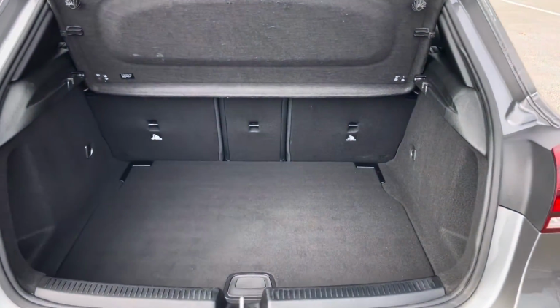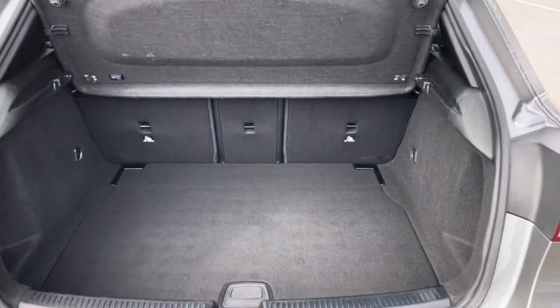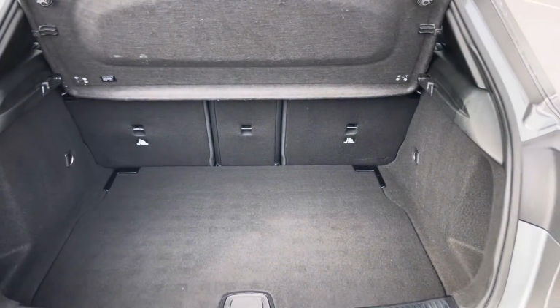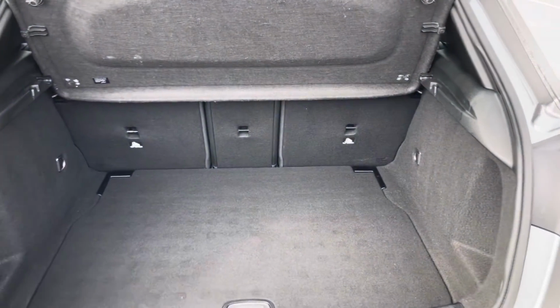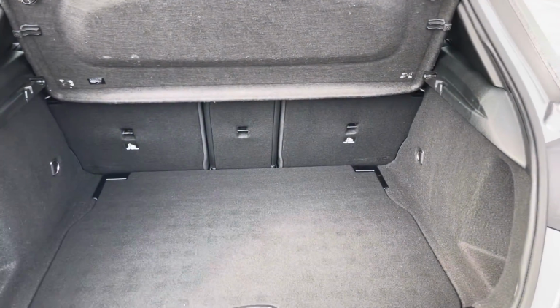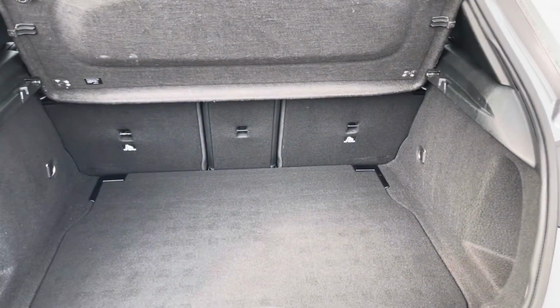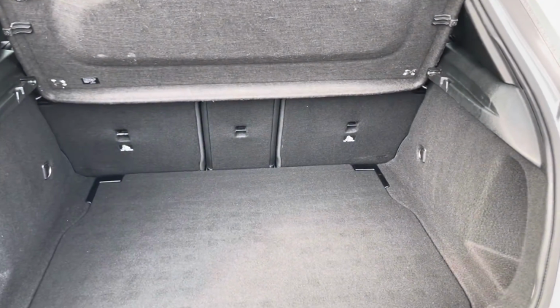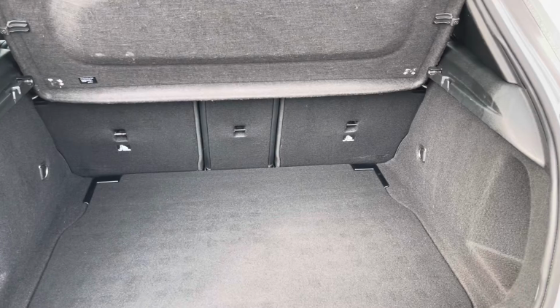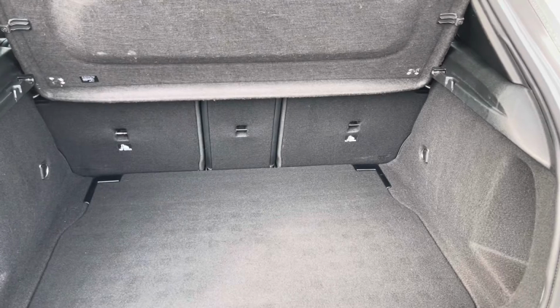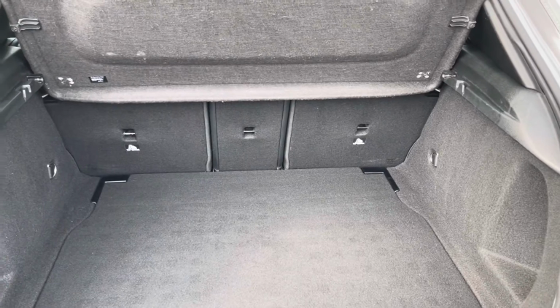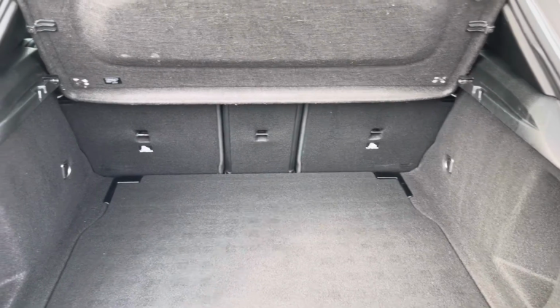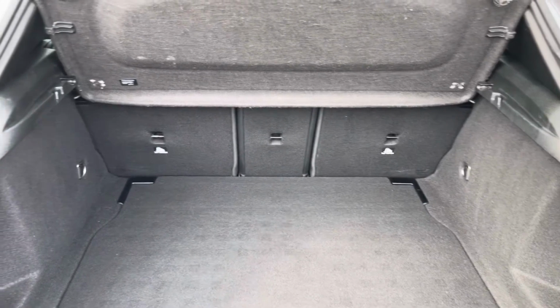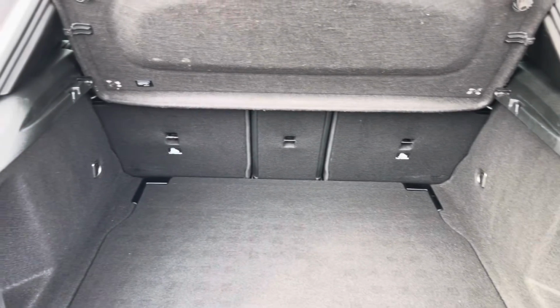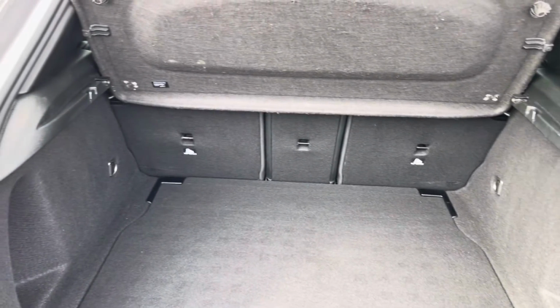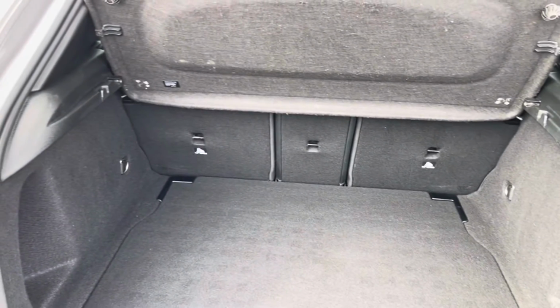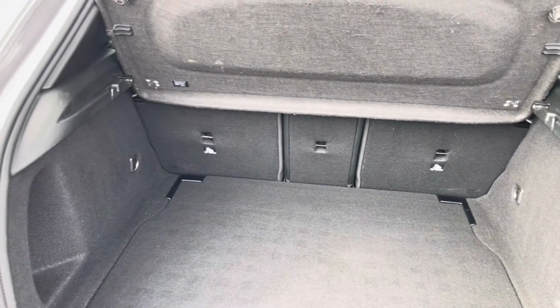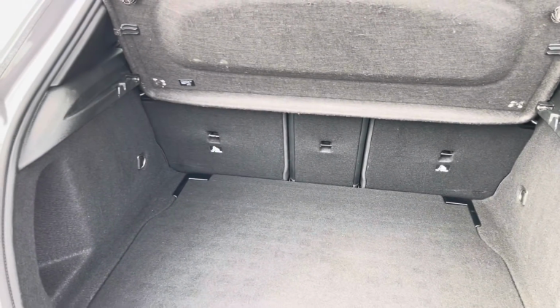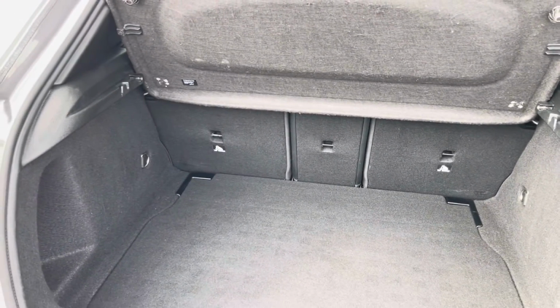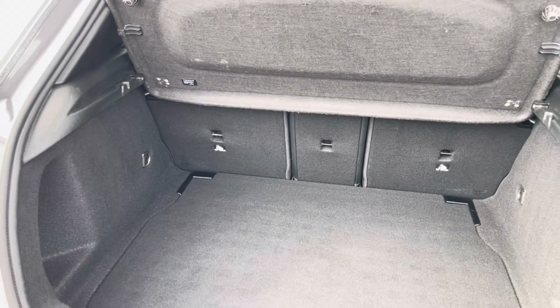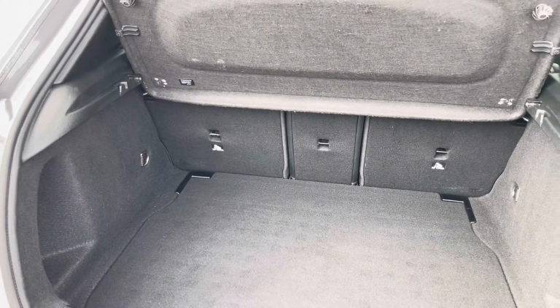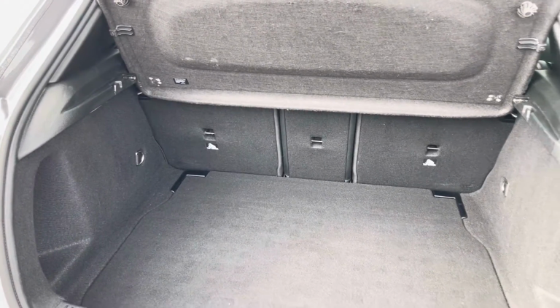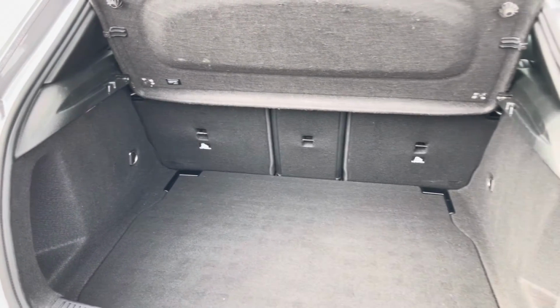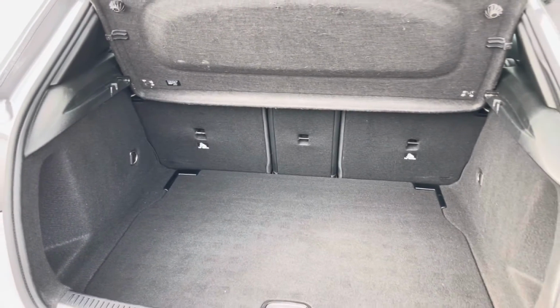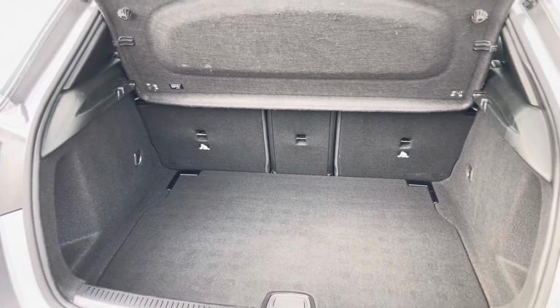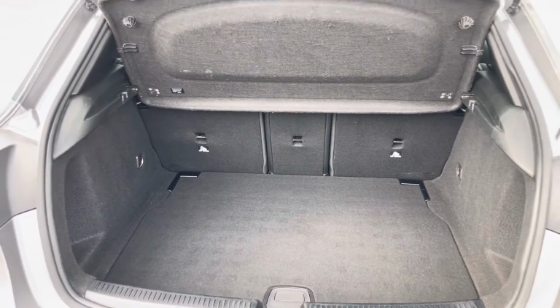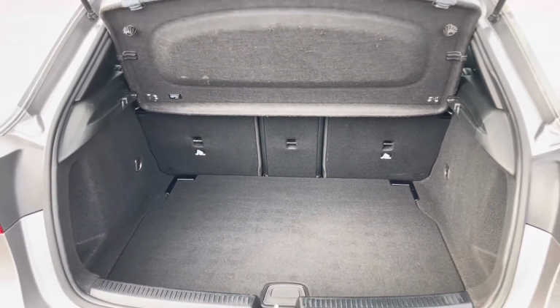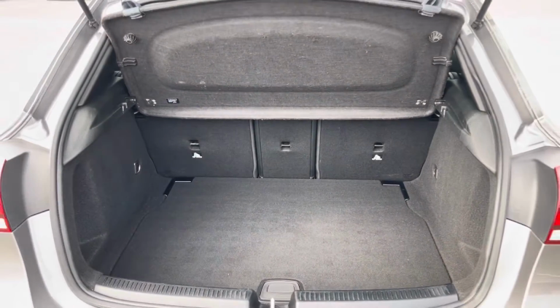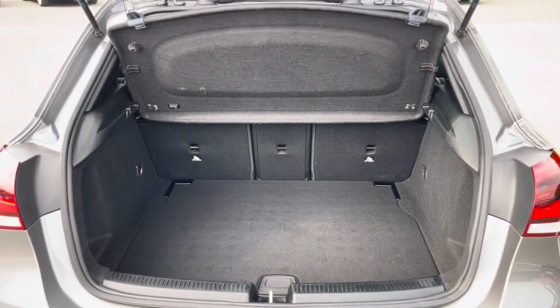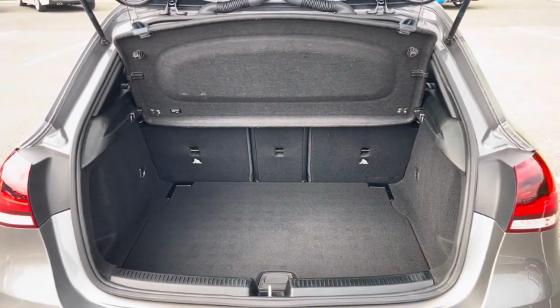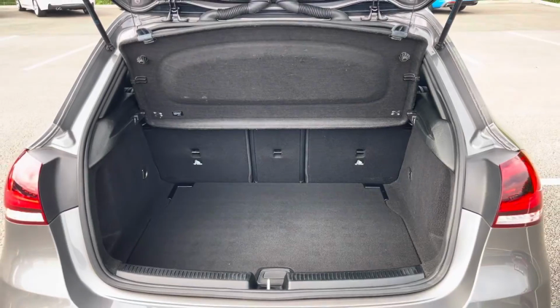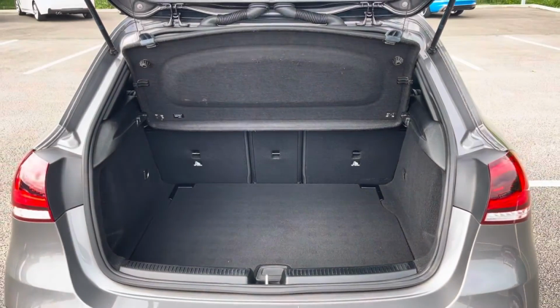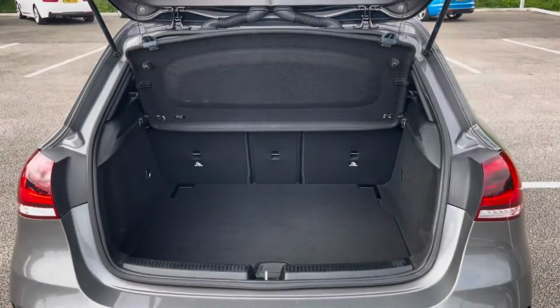I'm moving into the boot now. As you can see, the boot provides a great amount of storage space; however, you do have the option of folding the rear seats for any larger items.